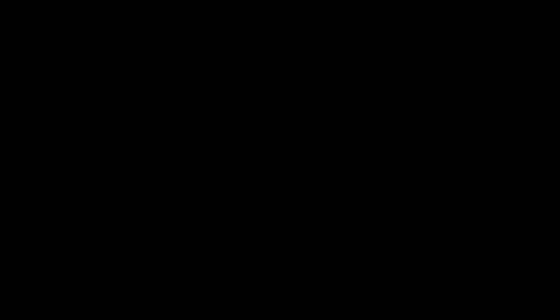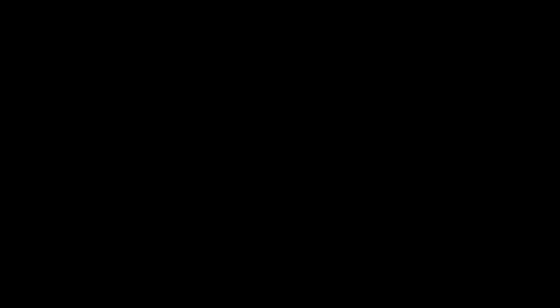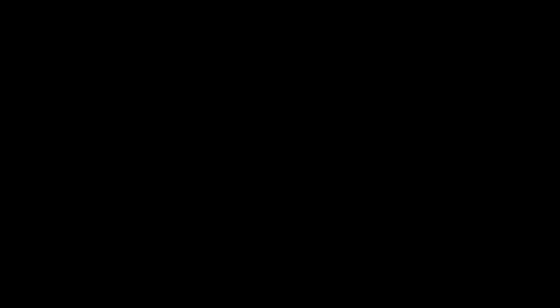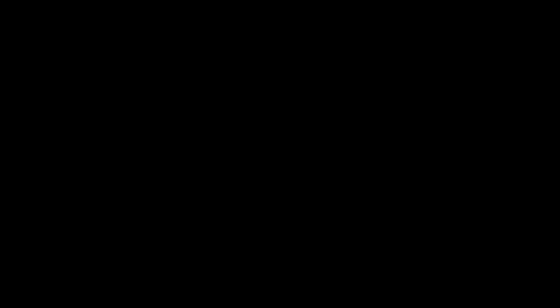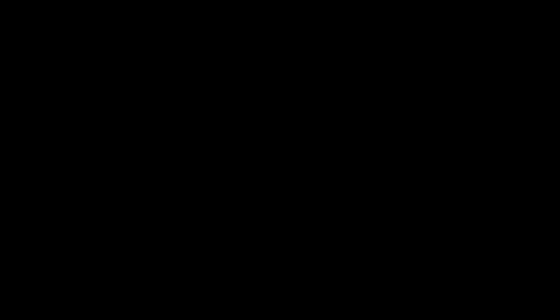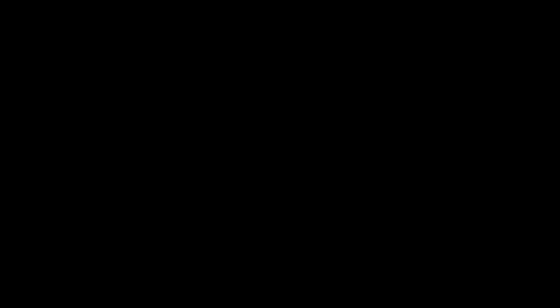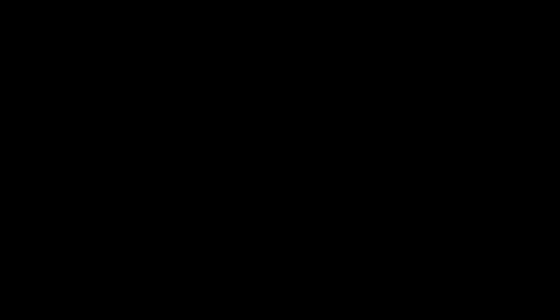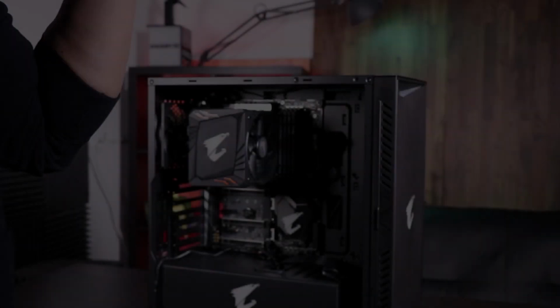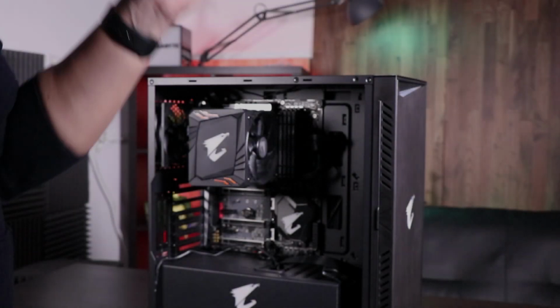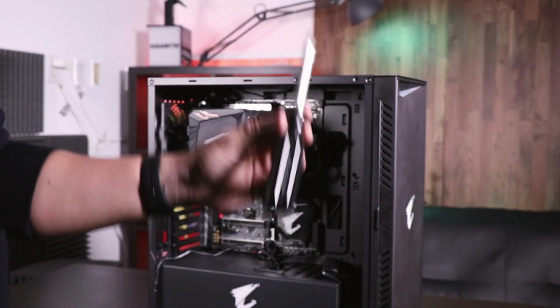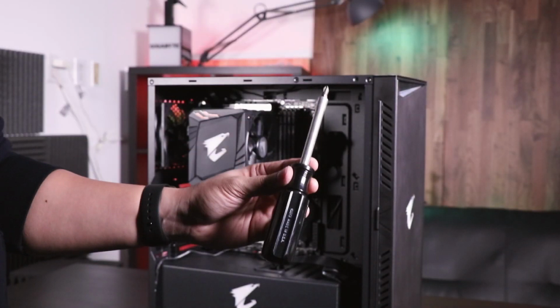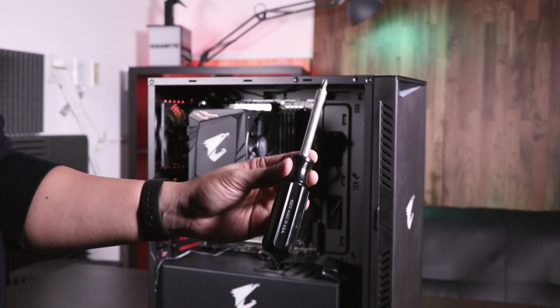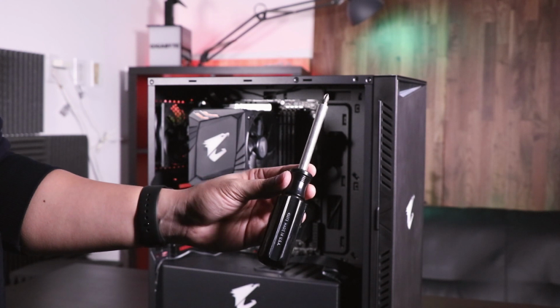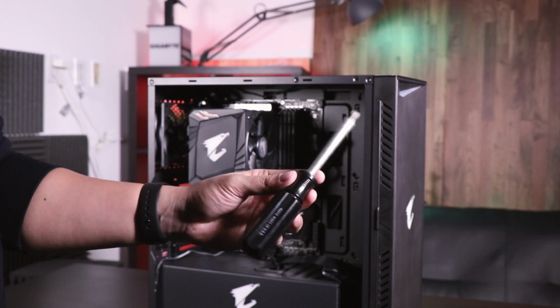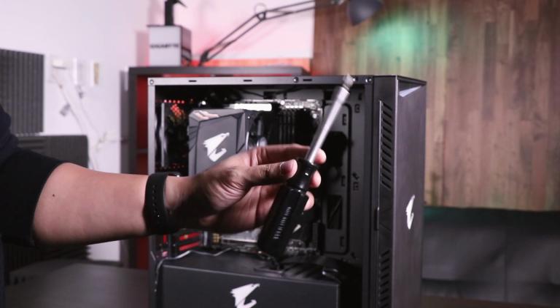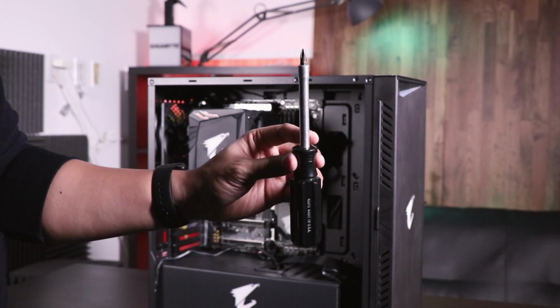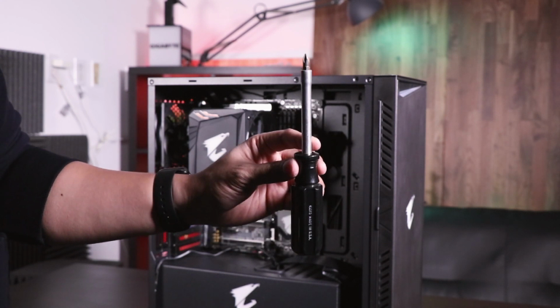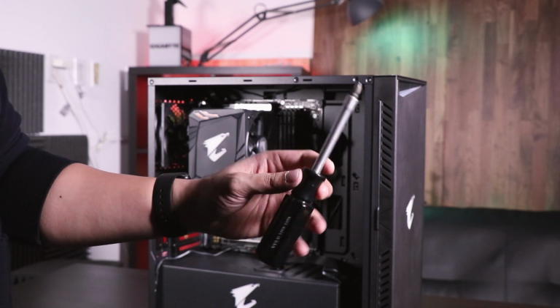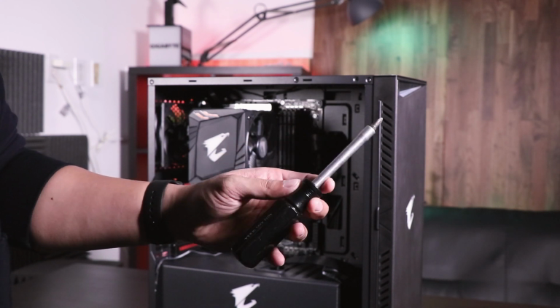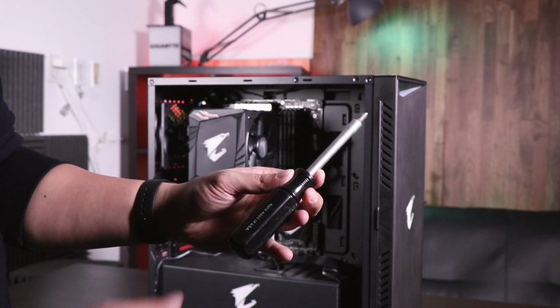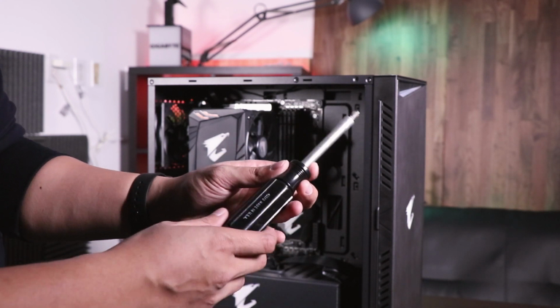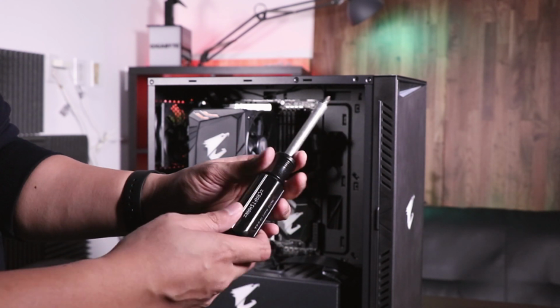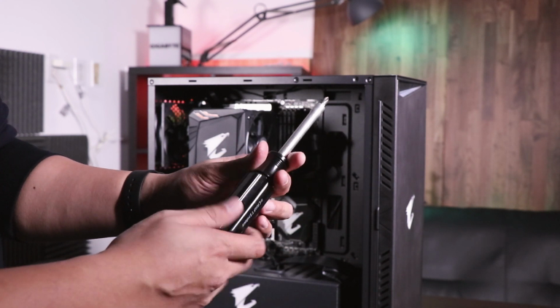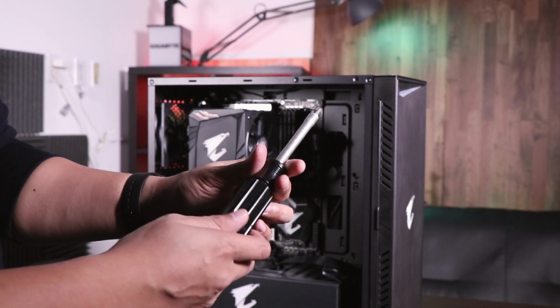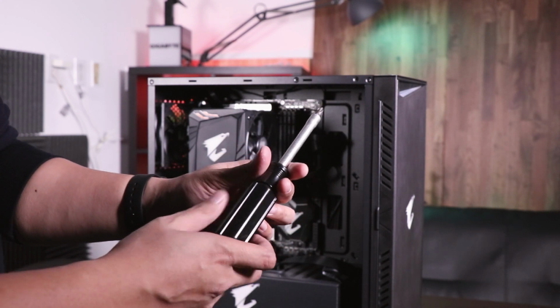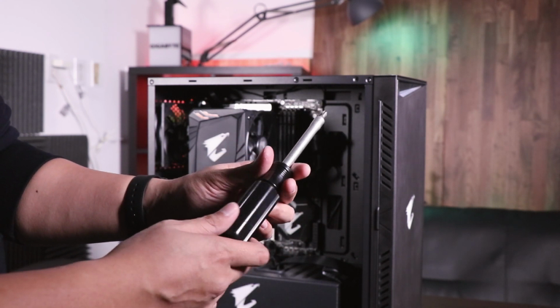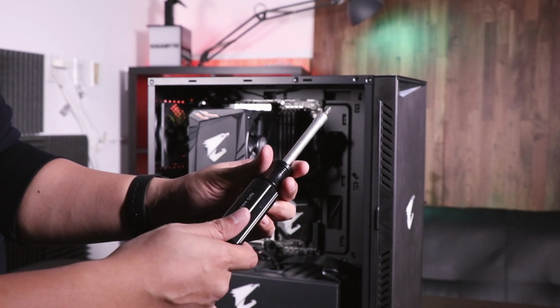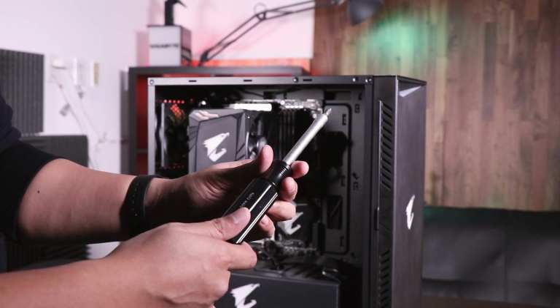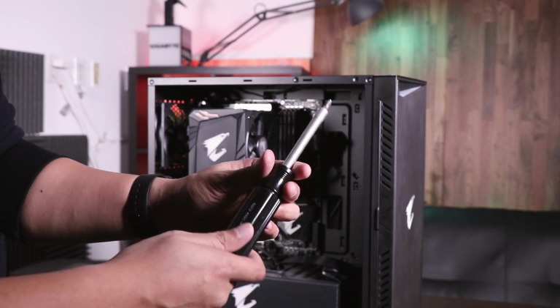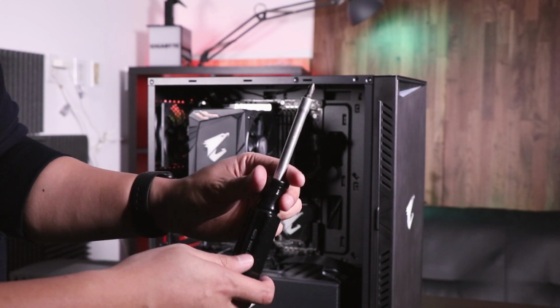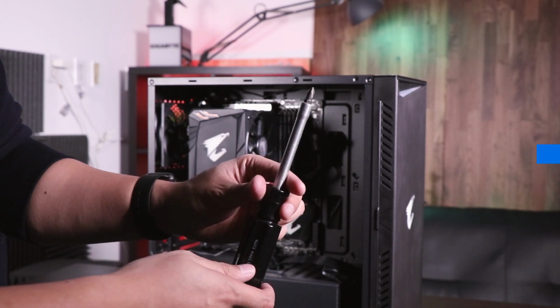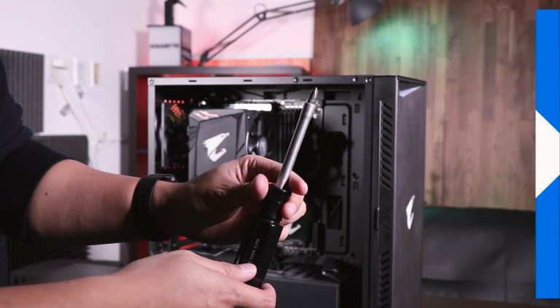Before we begin, you're going to need a Phillips head screwdriver to complete the installation. Once you have that, we're ready to begin.